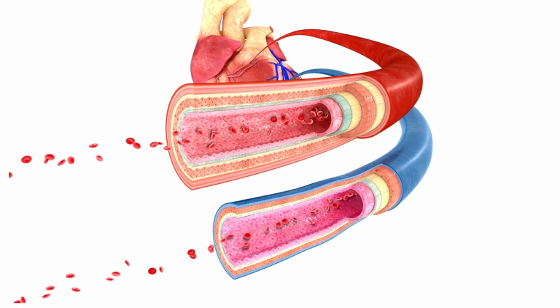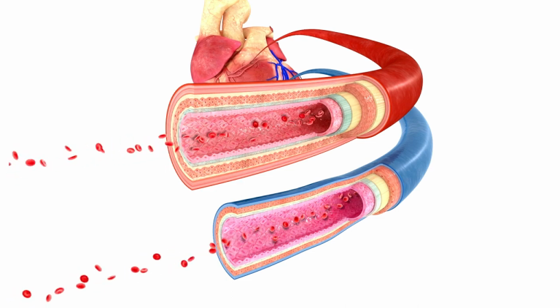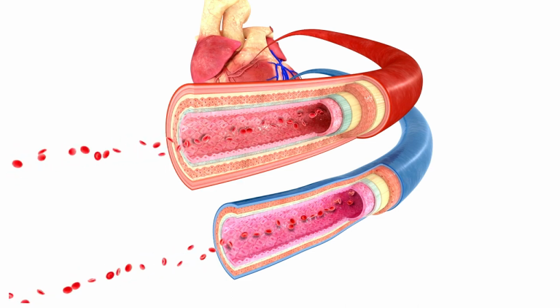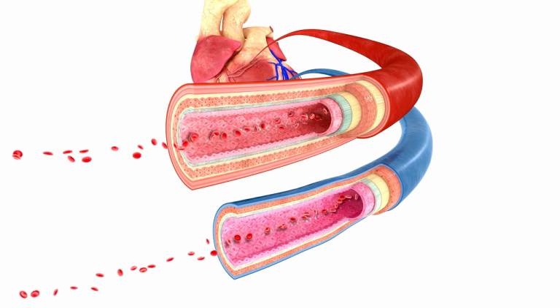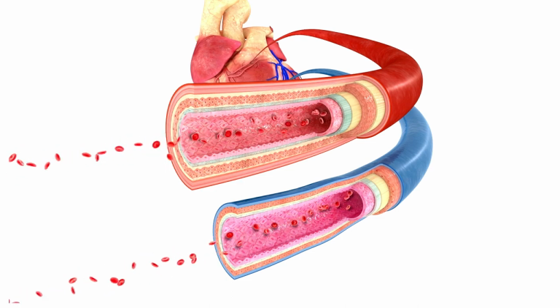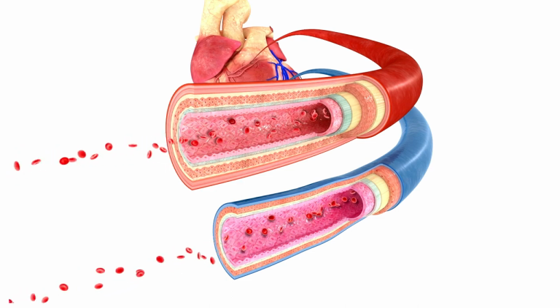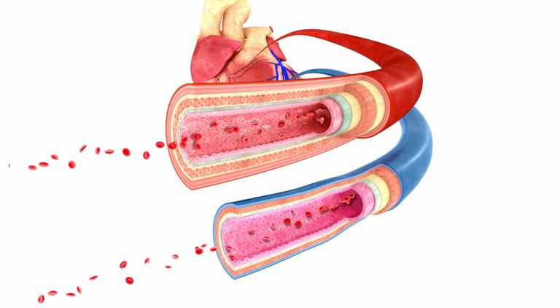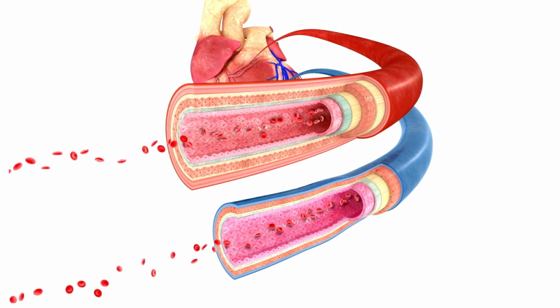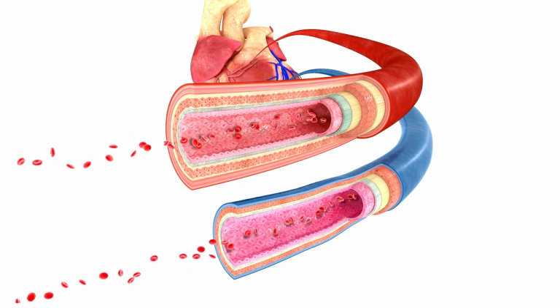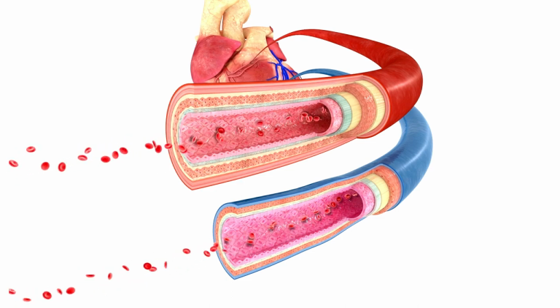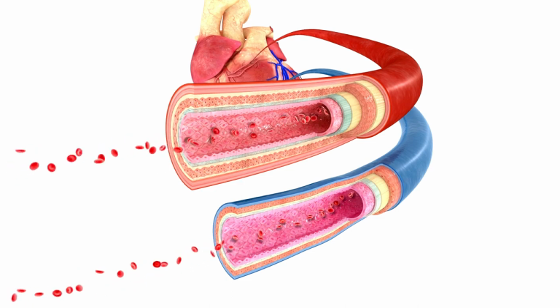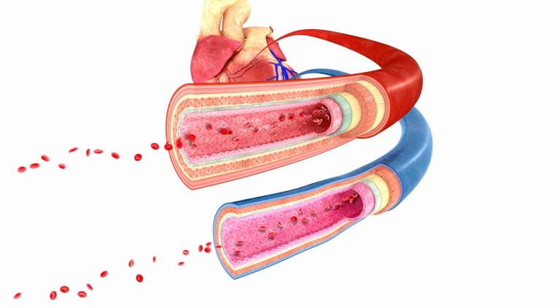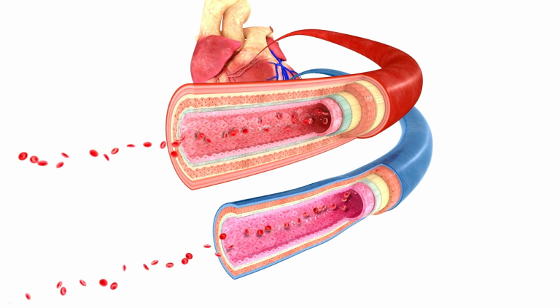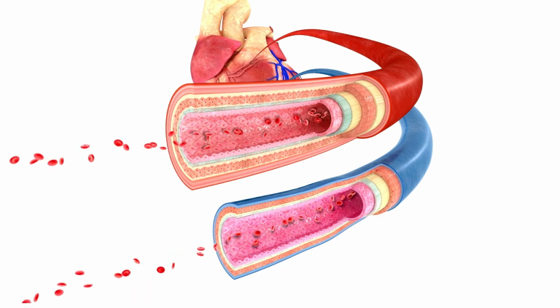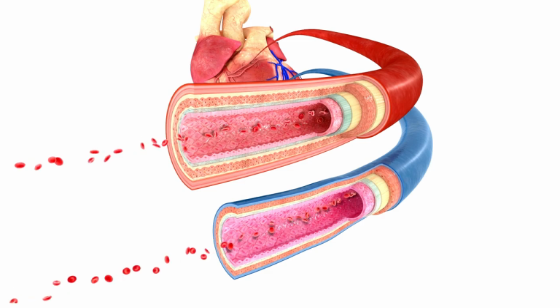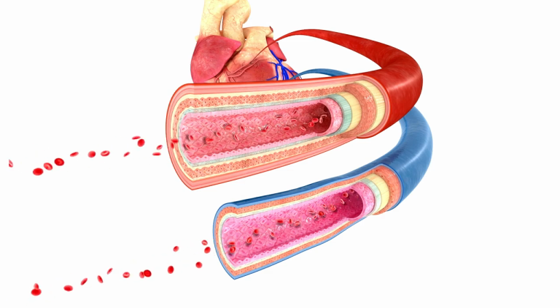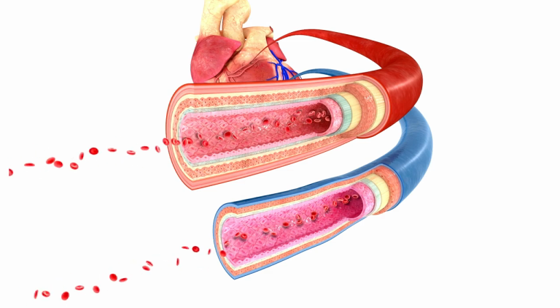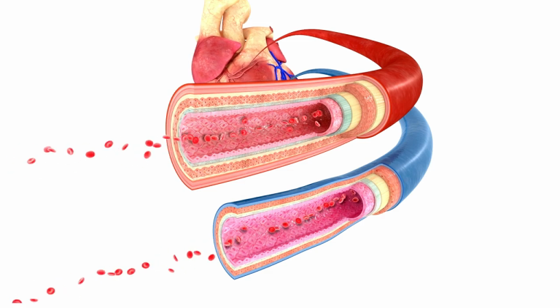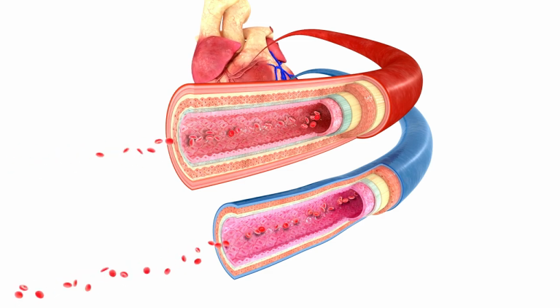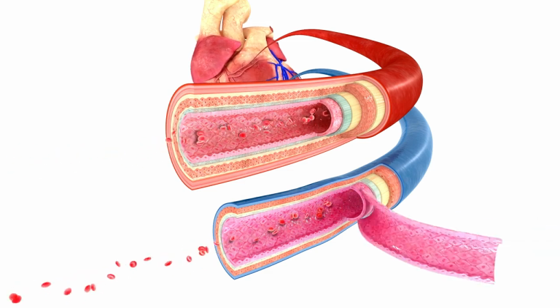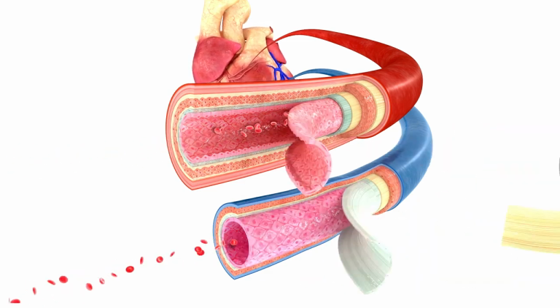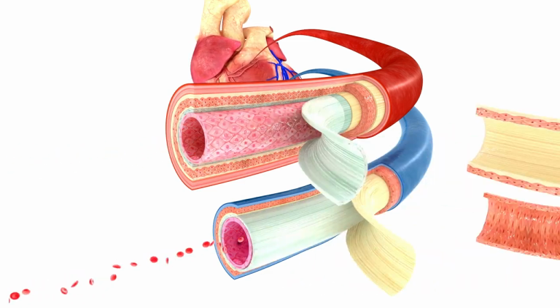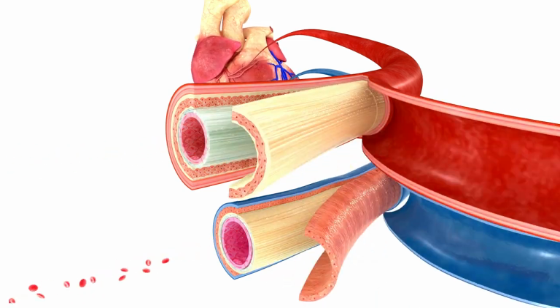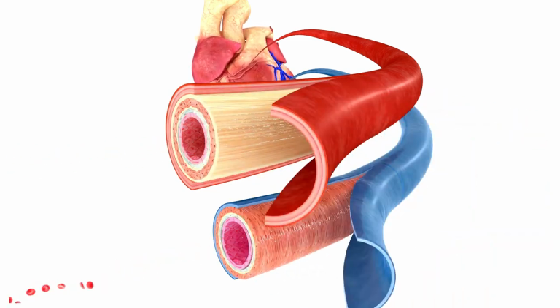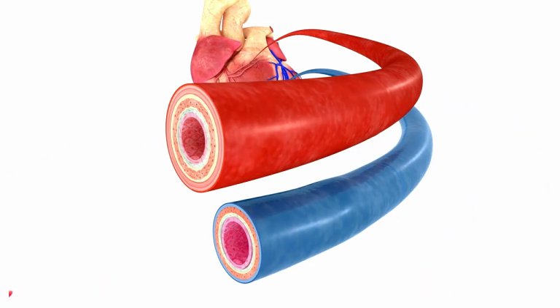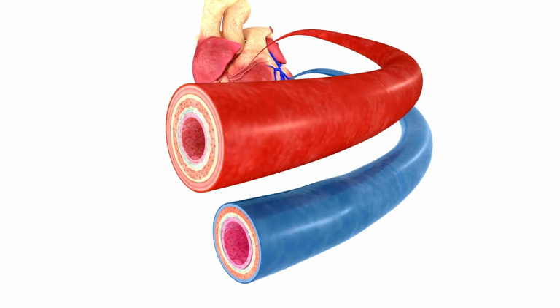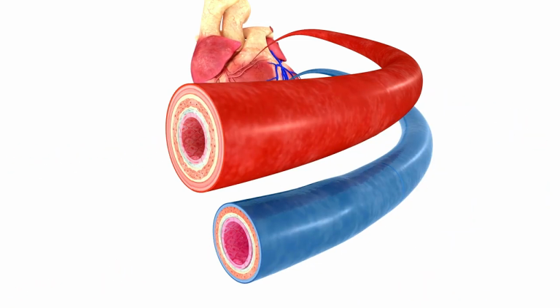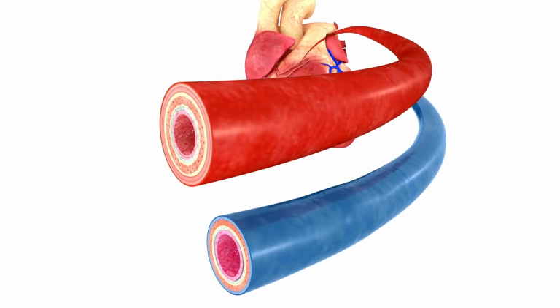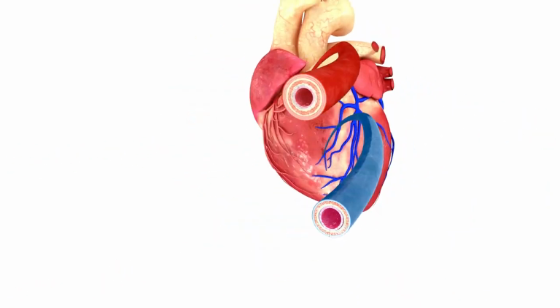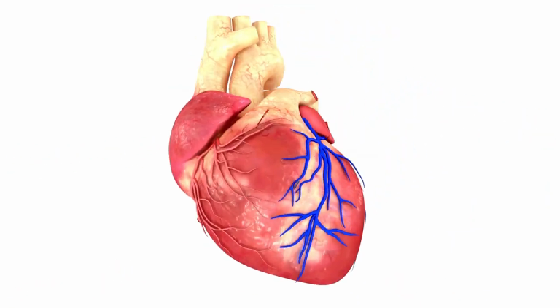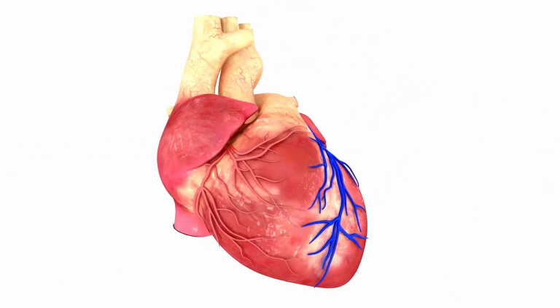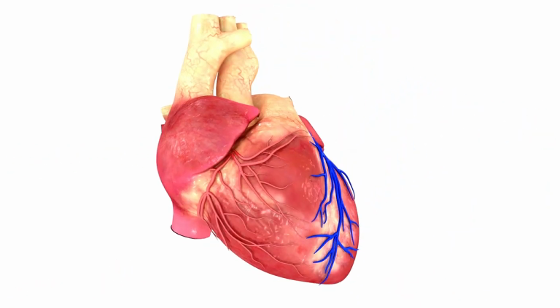Folate is found naturally in dark leafy greens, beans, peas, and some grains, while folic acid supplements are widely available.